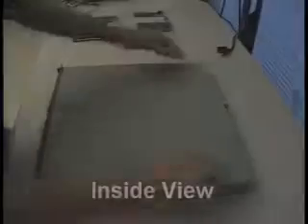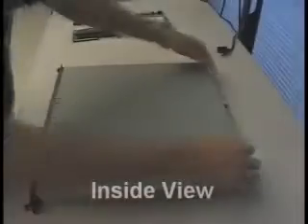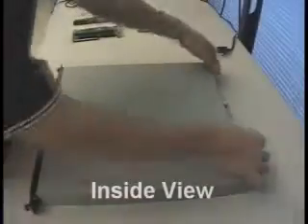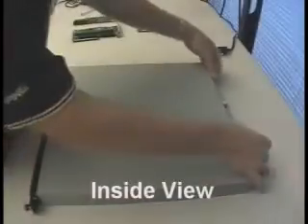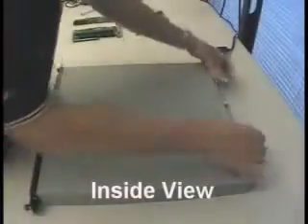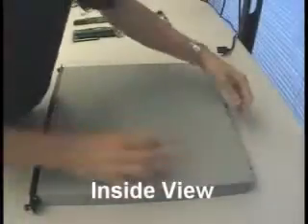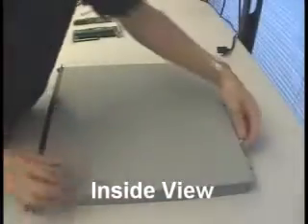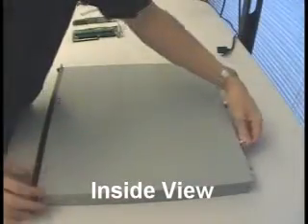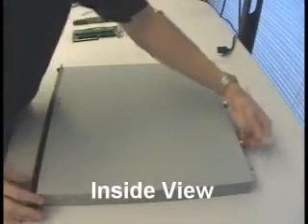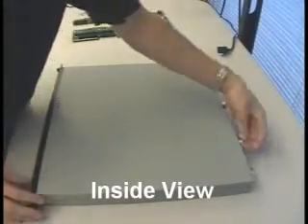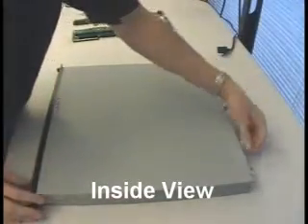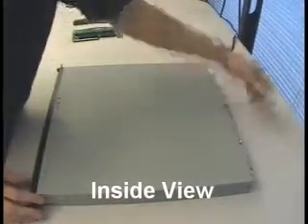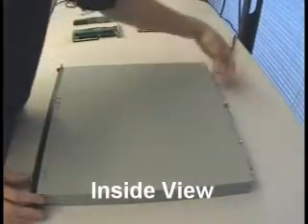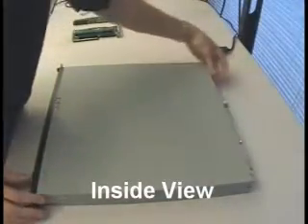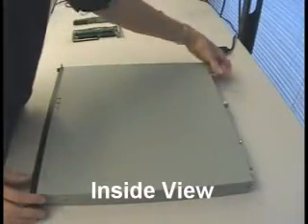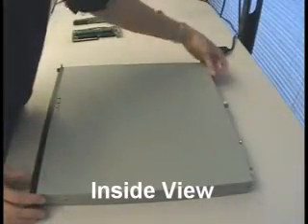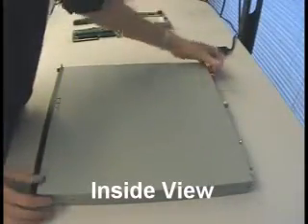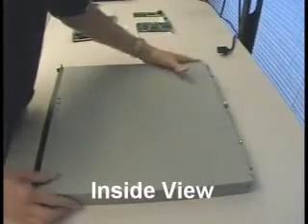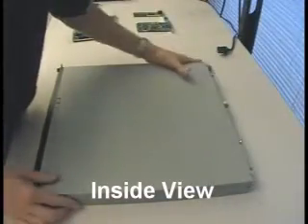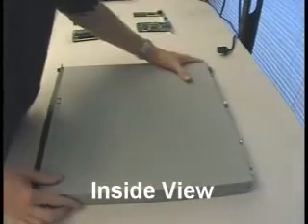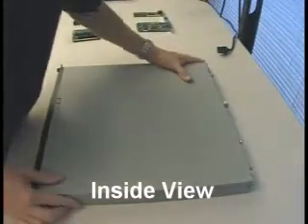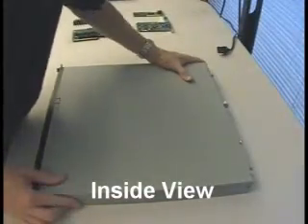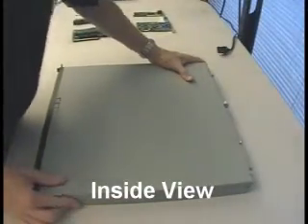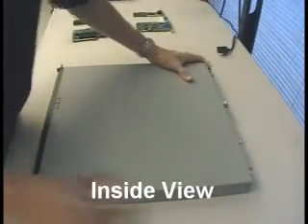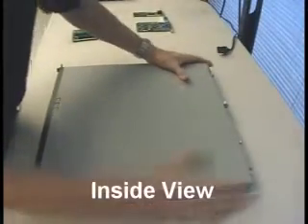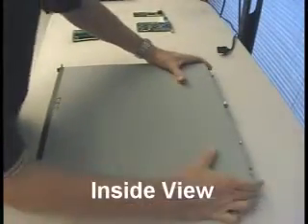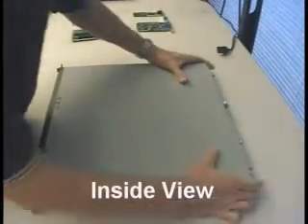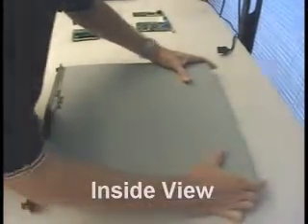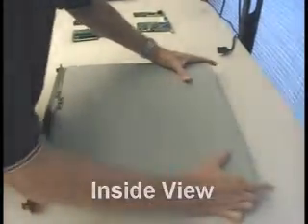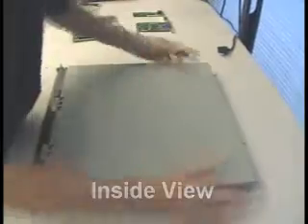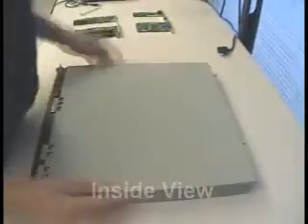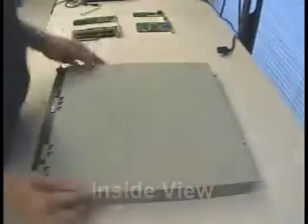Let's pop it open. There are two screws, one on each side in the back, and slide the lid off.